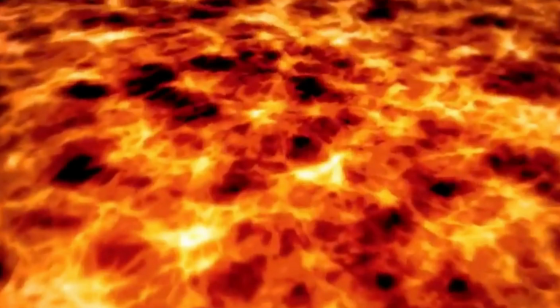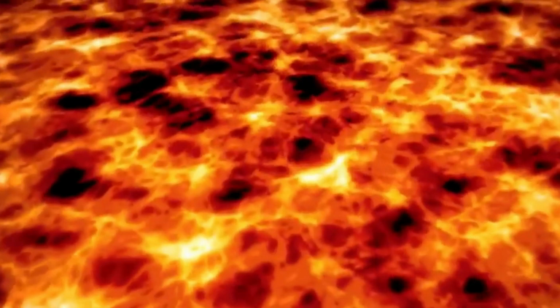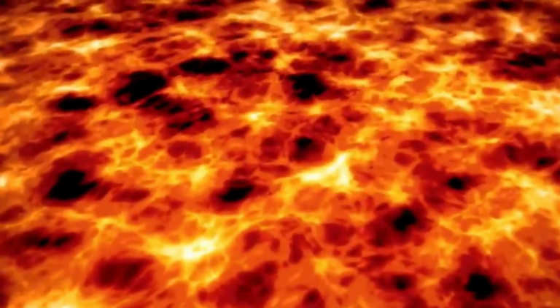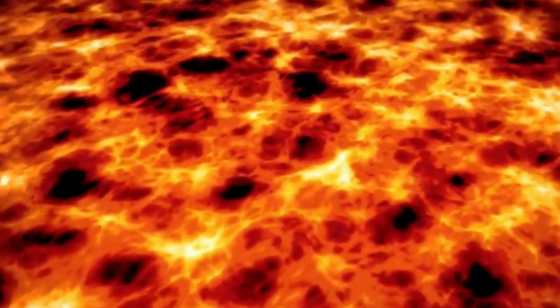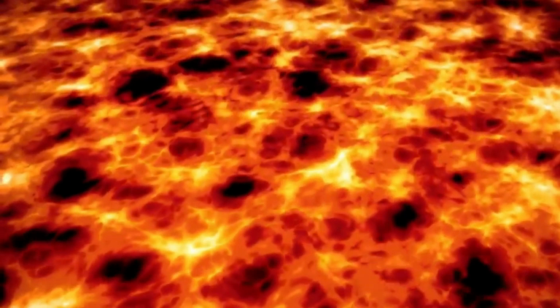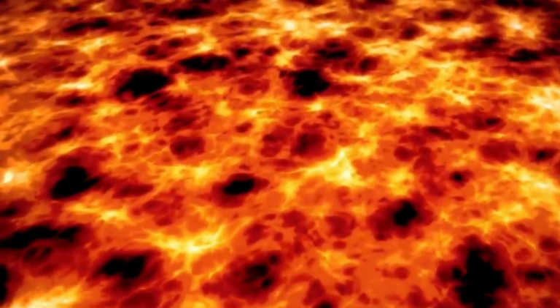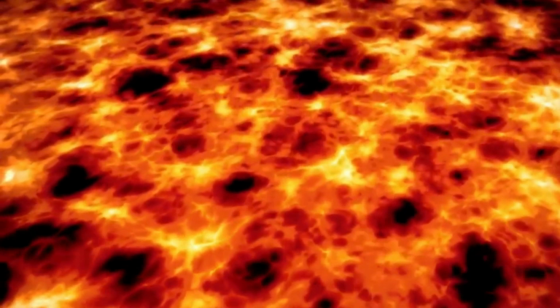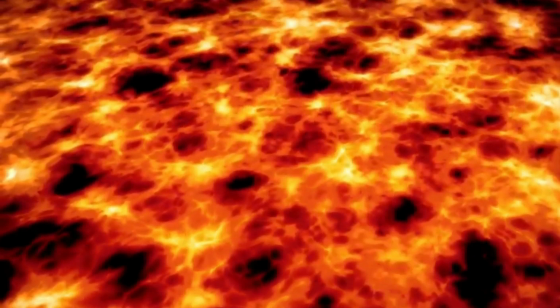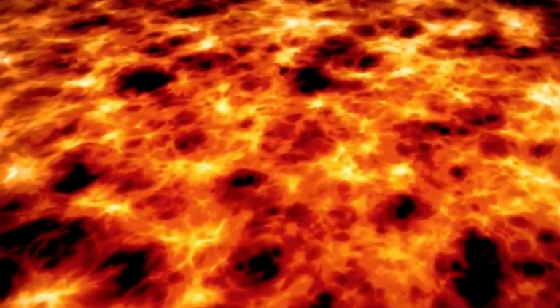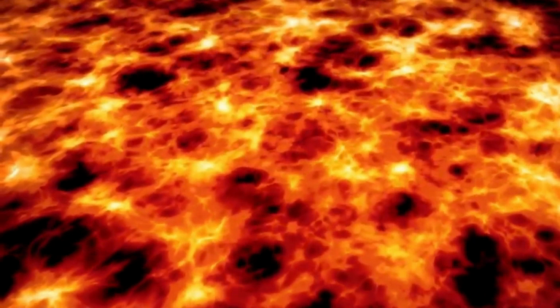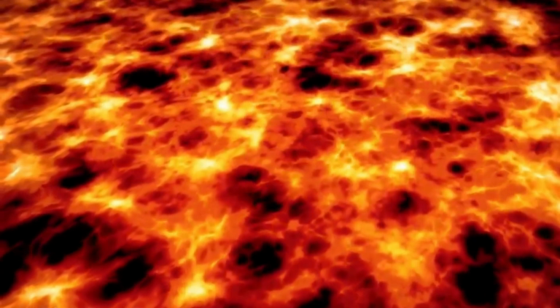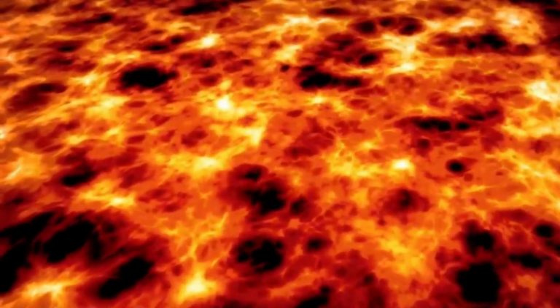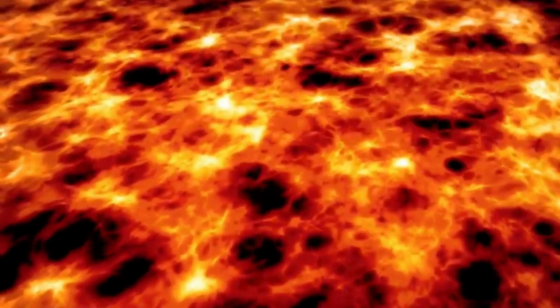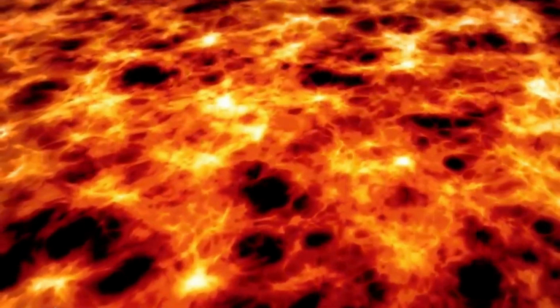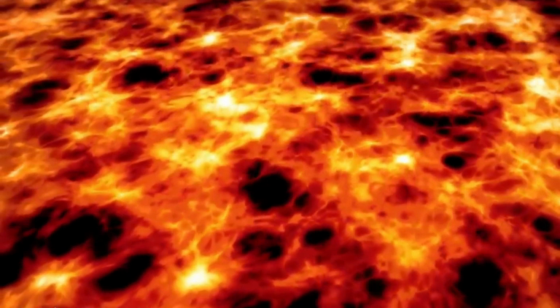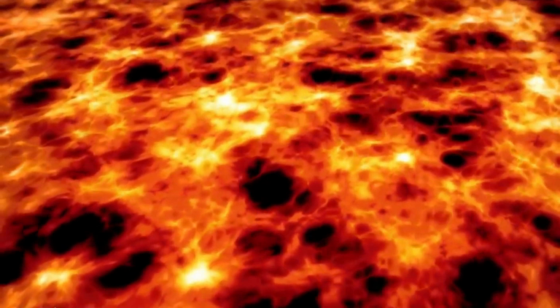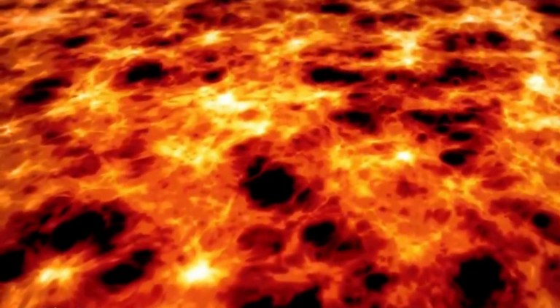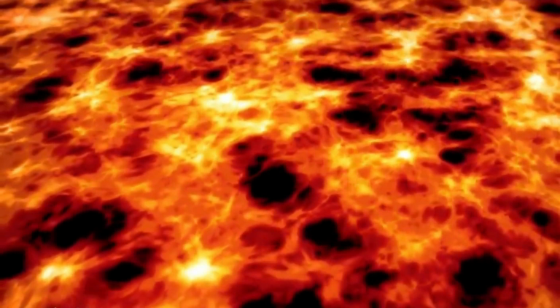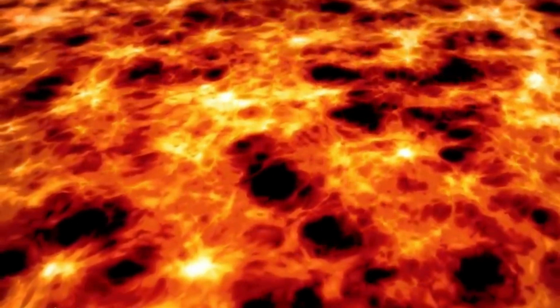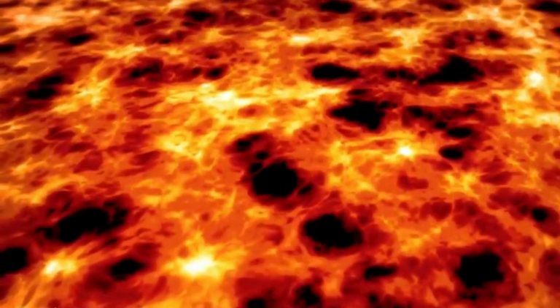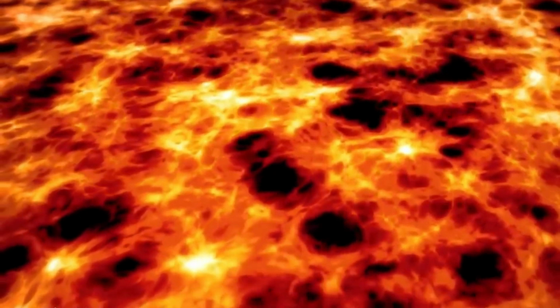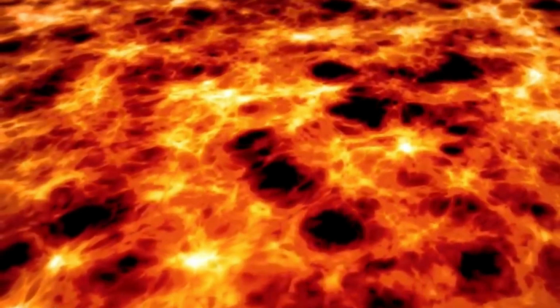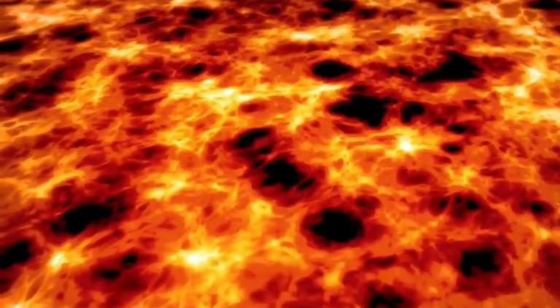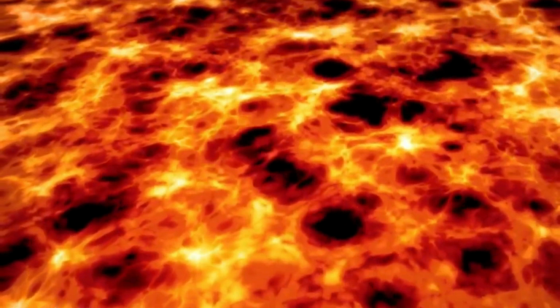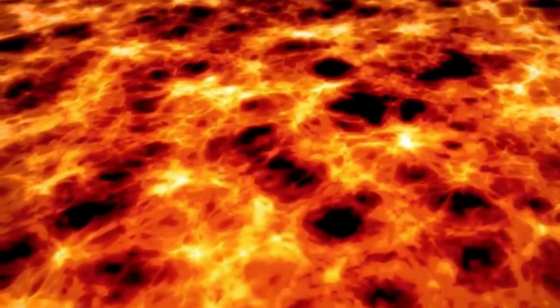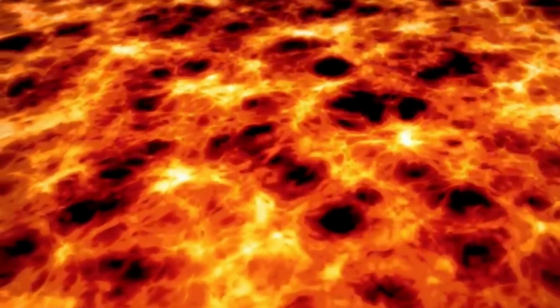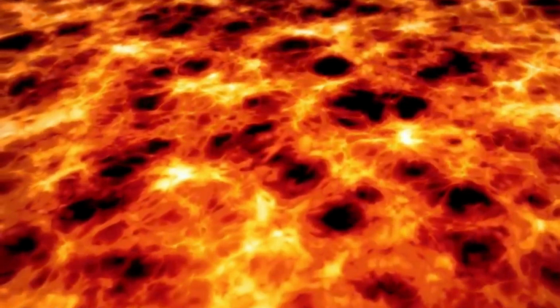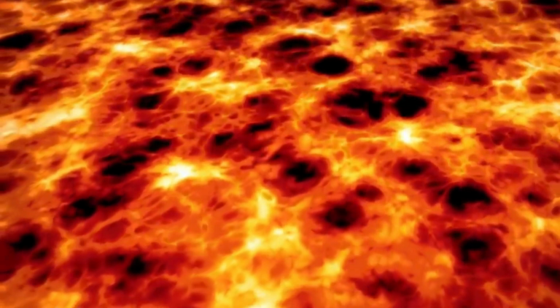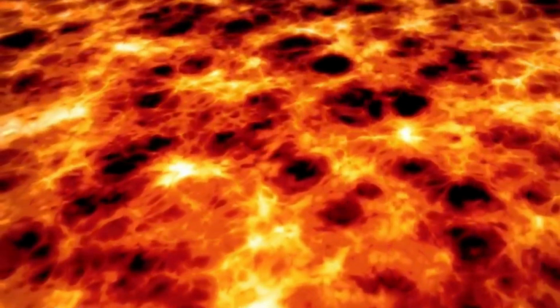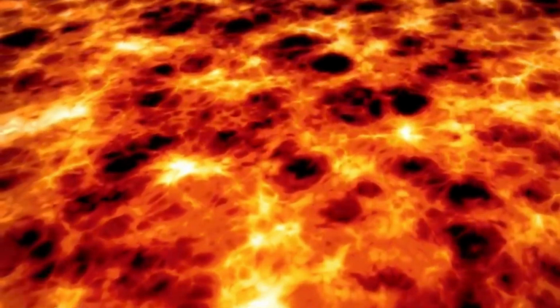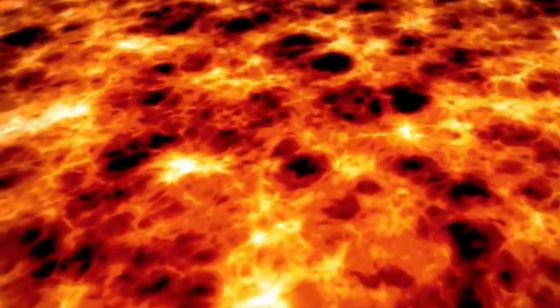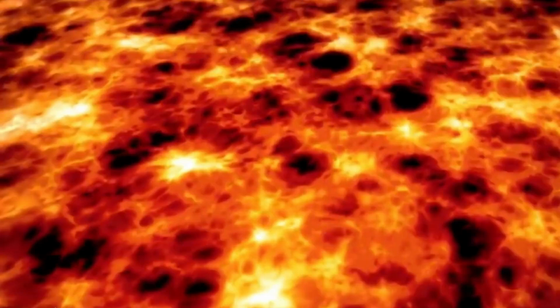Something breathing beneath Yellowstone National Park is keeping volcanic eruptions in check.